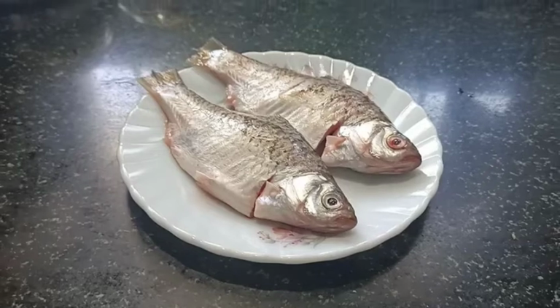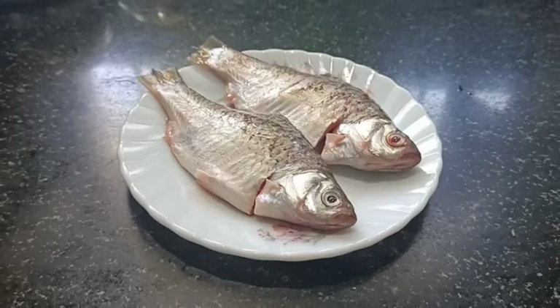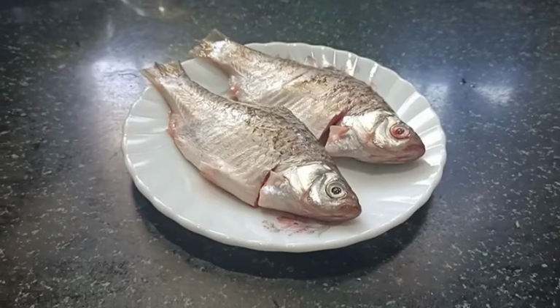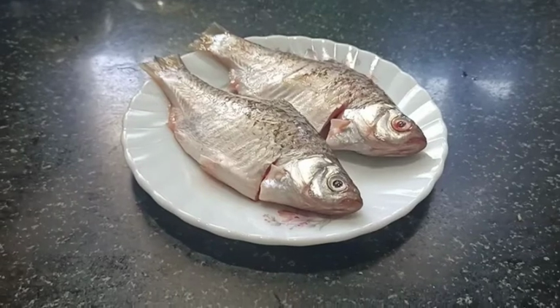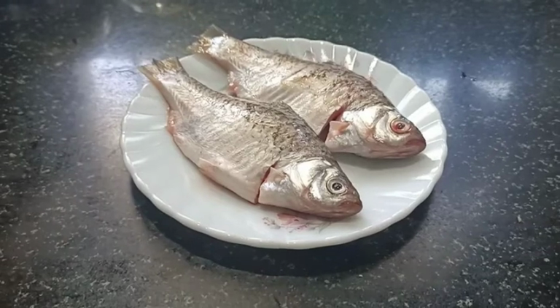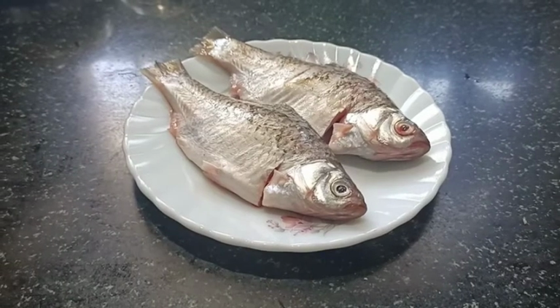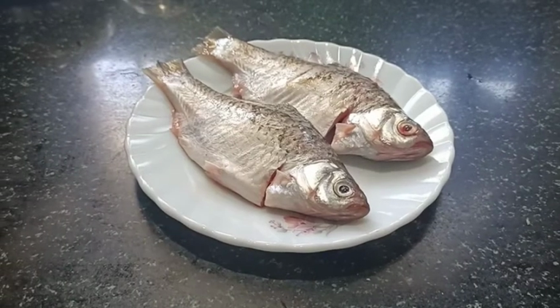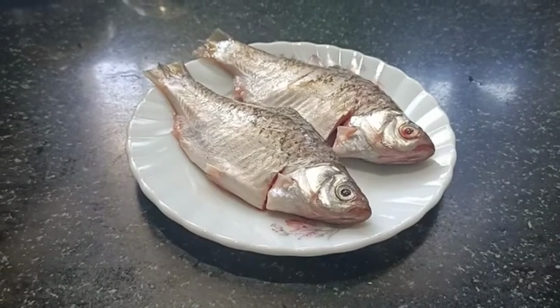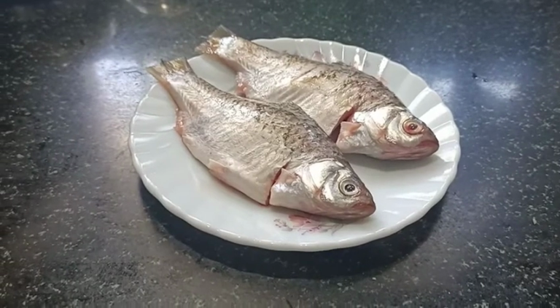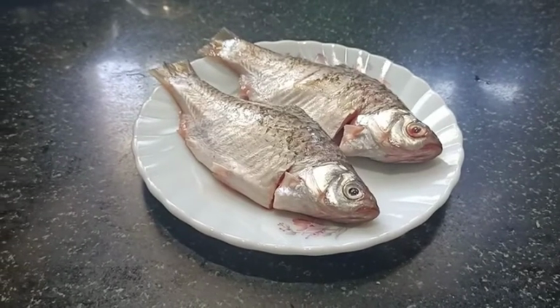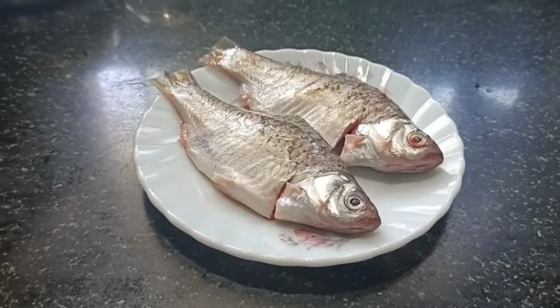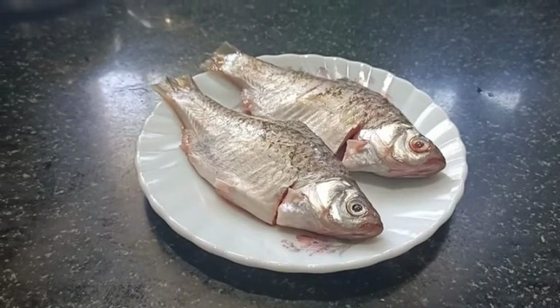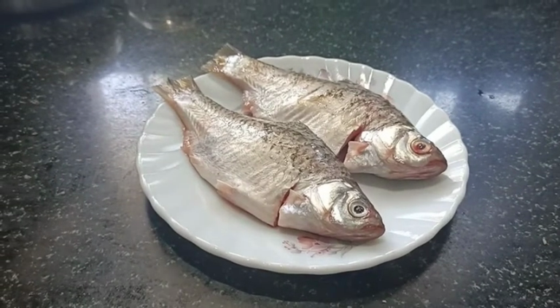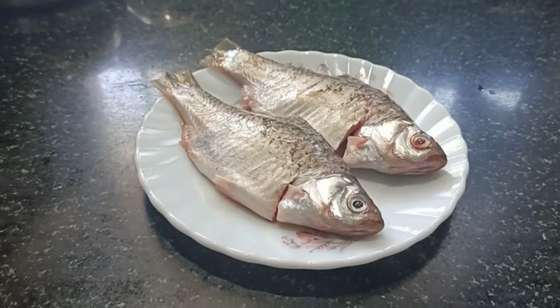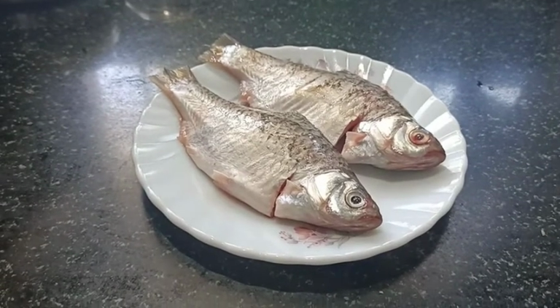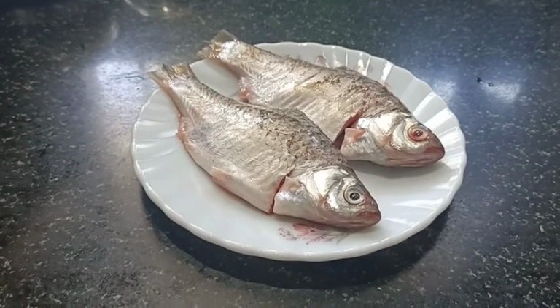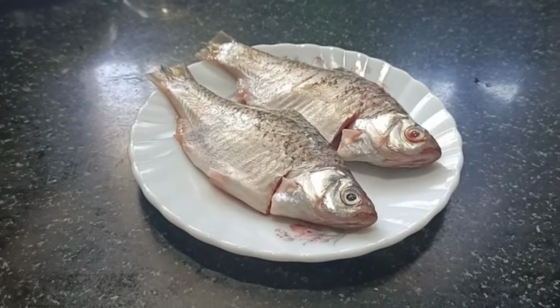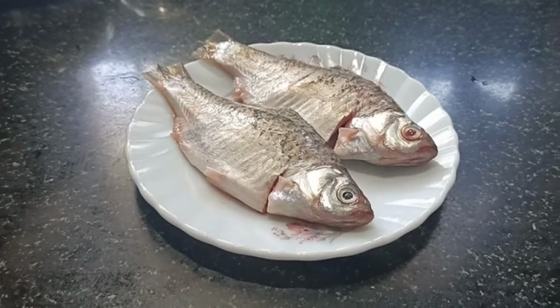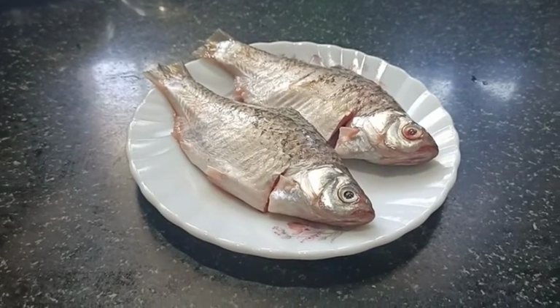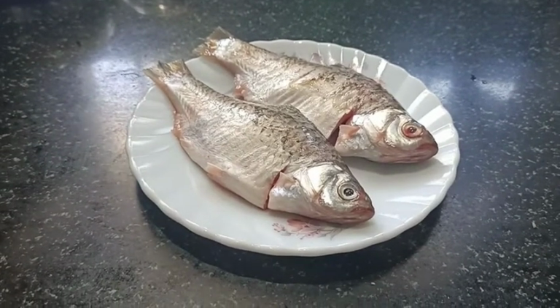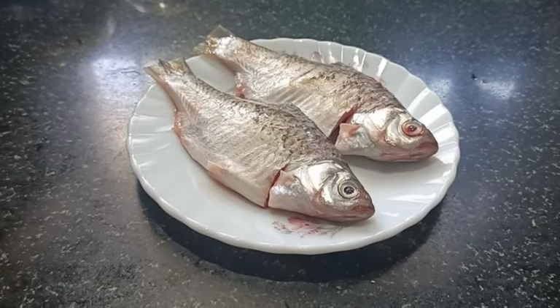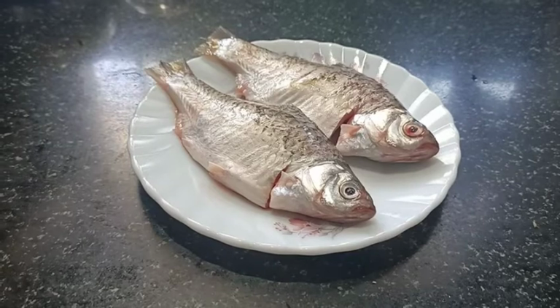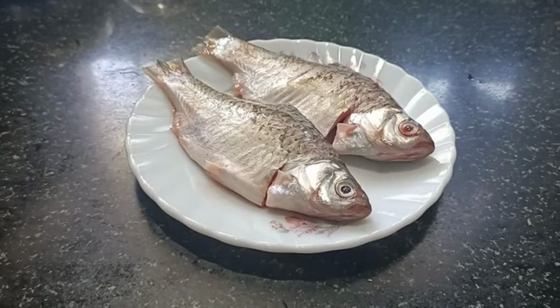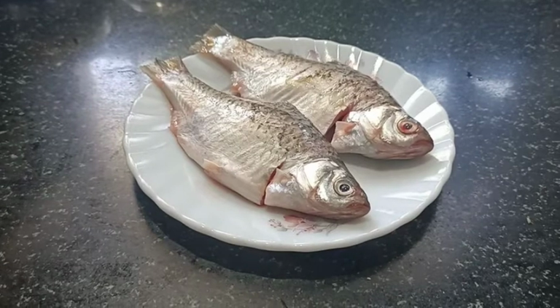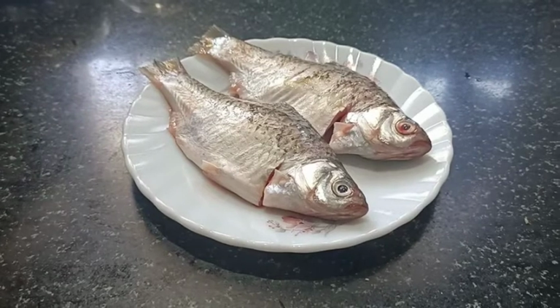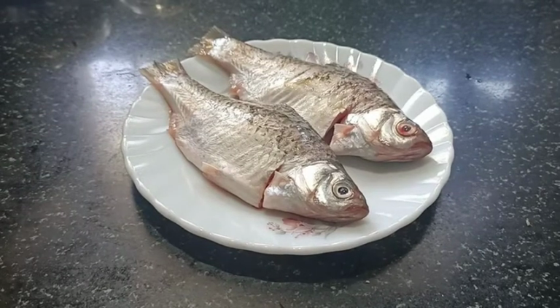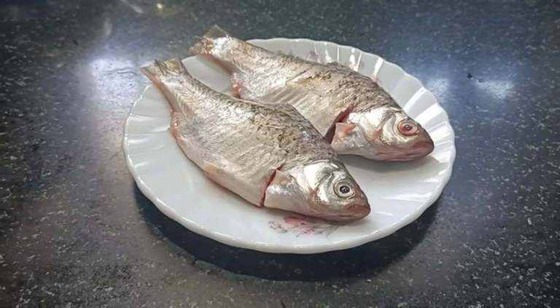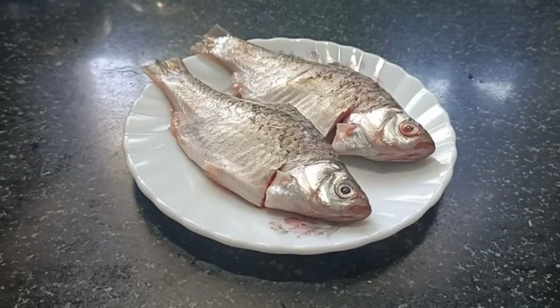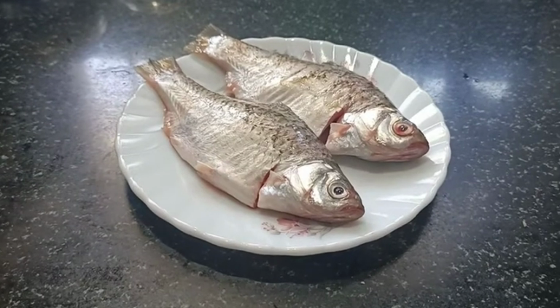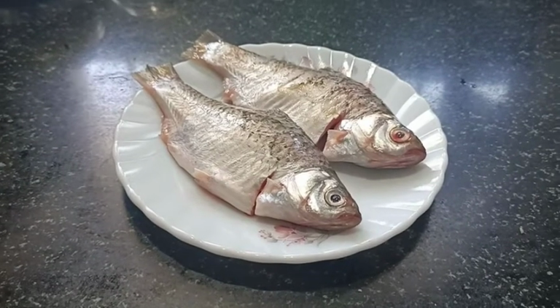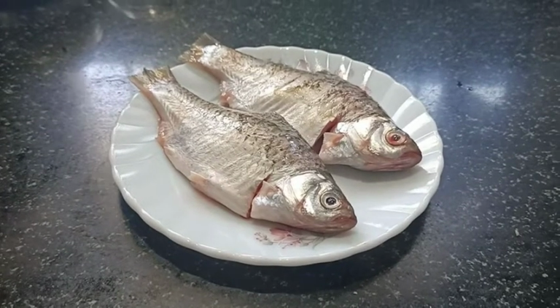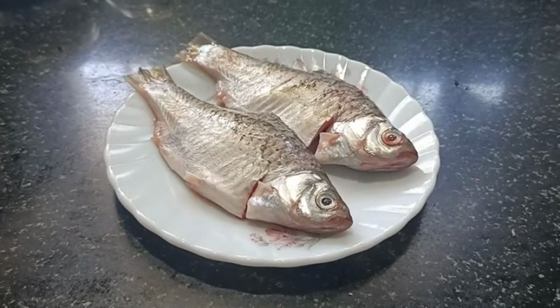Namaskar, I am Sangeeta. I am so happy to be with you. I am going to make a fish recipe.